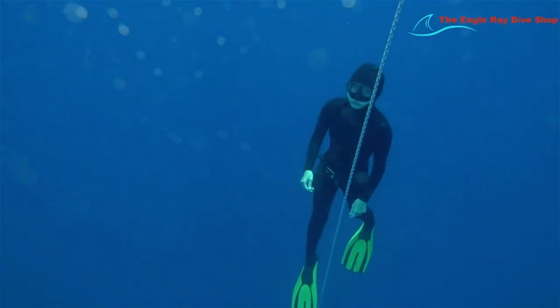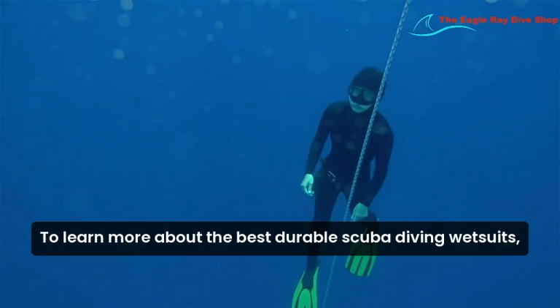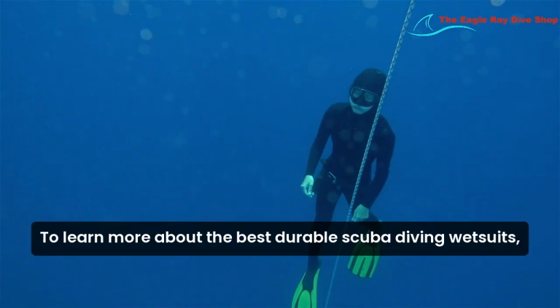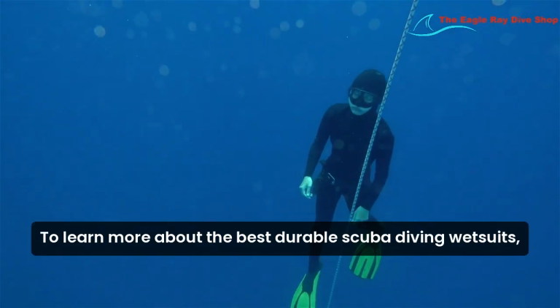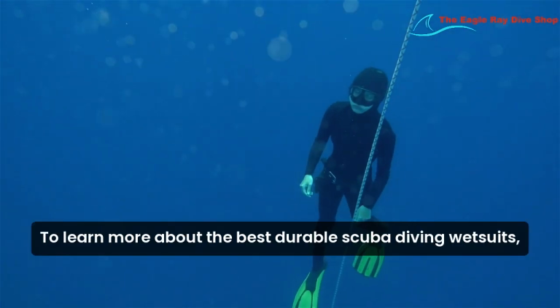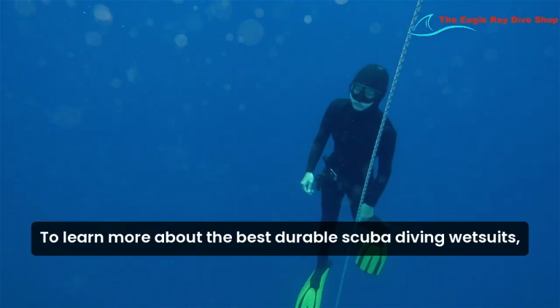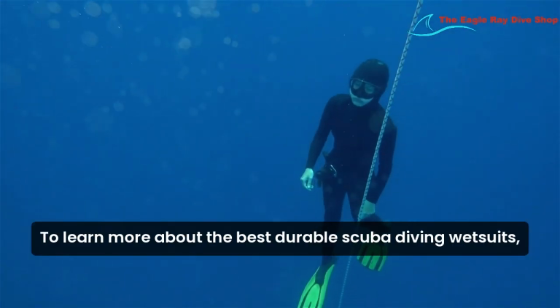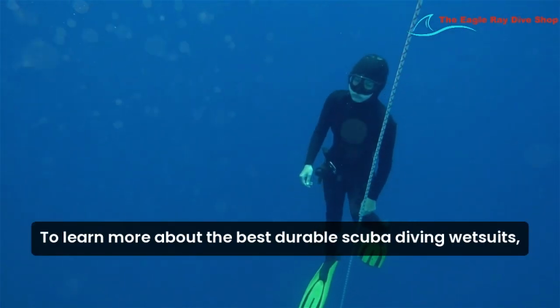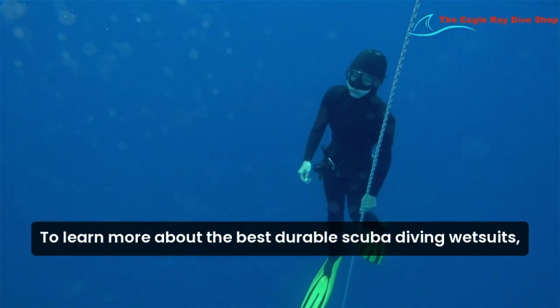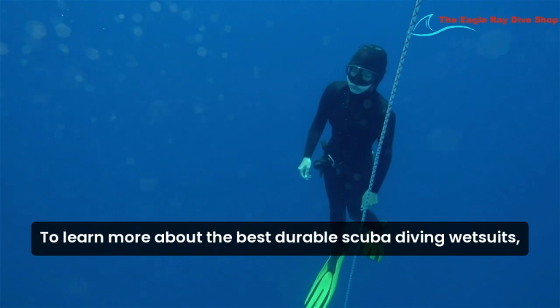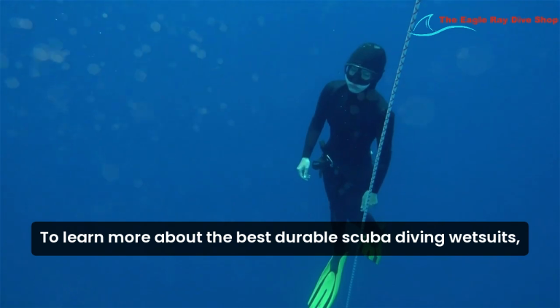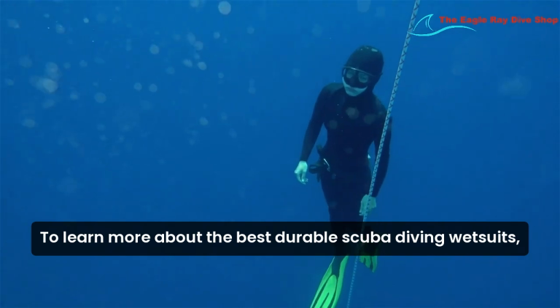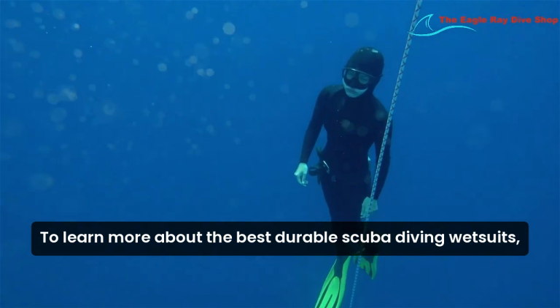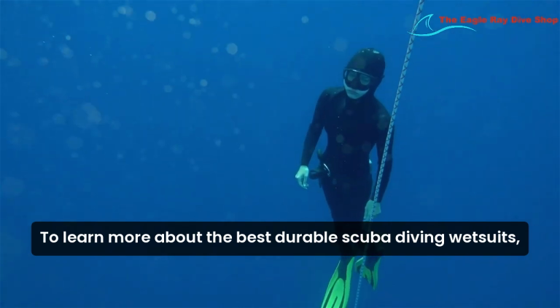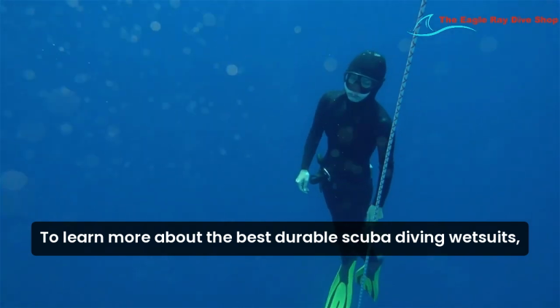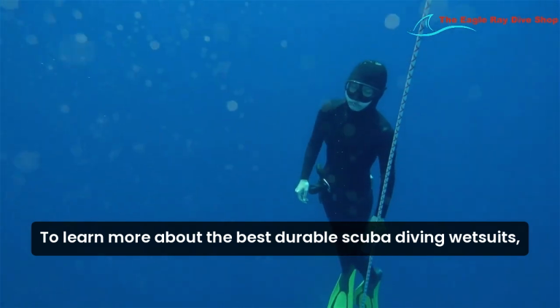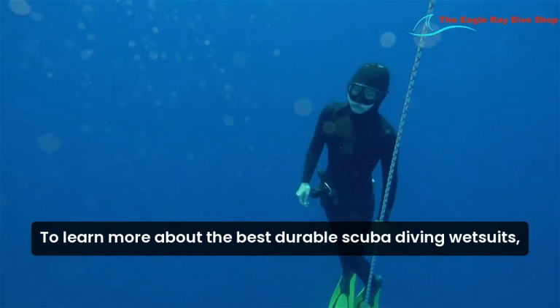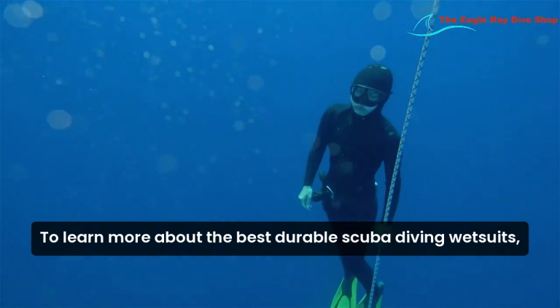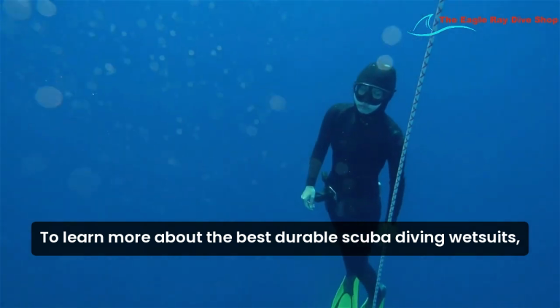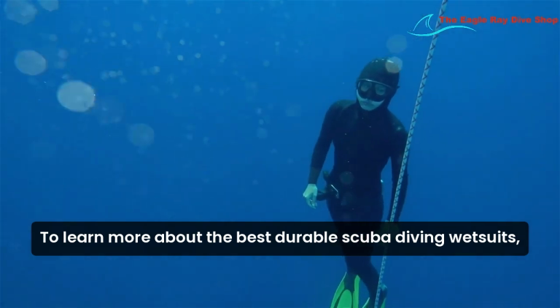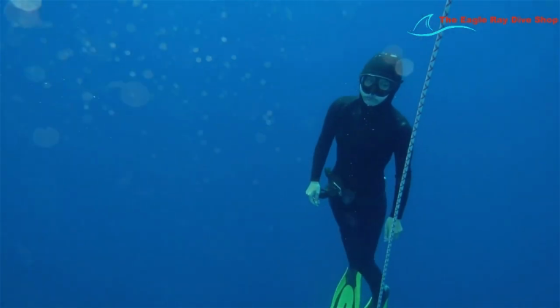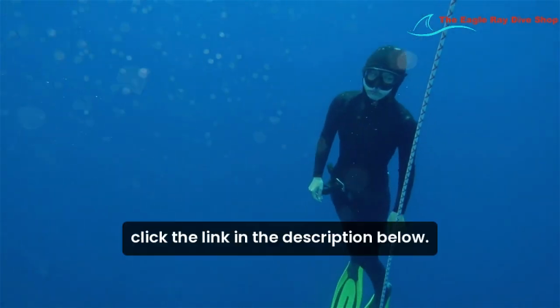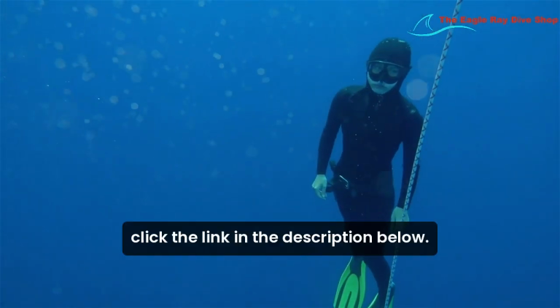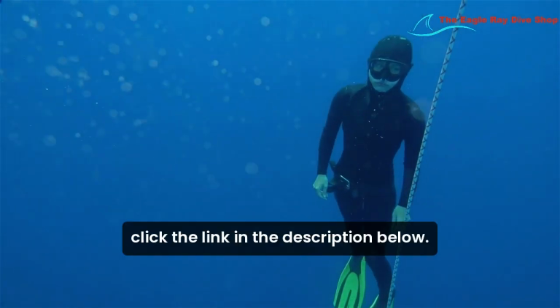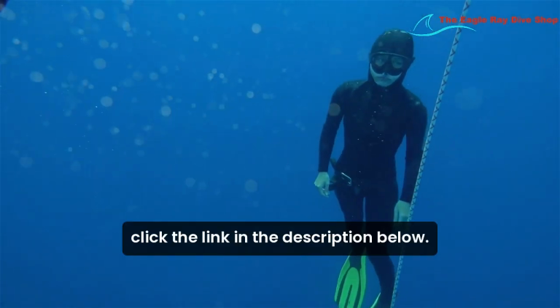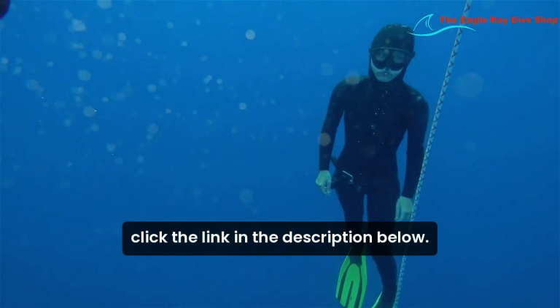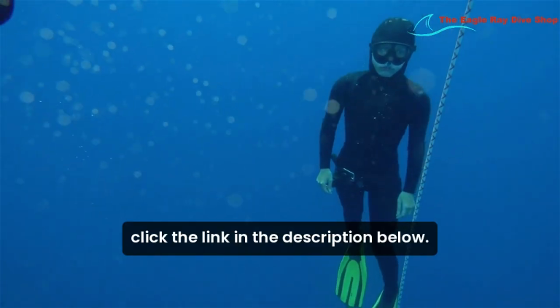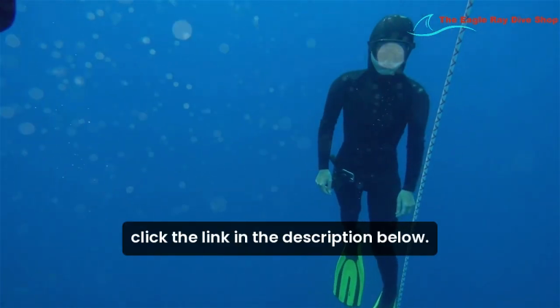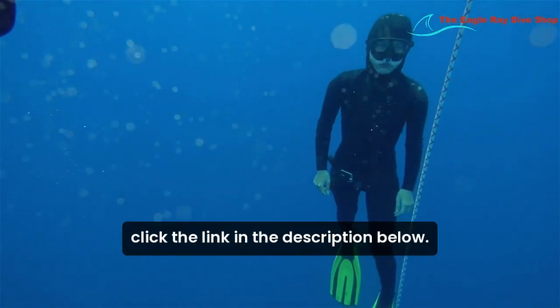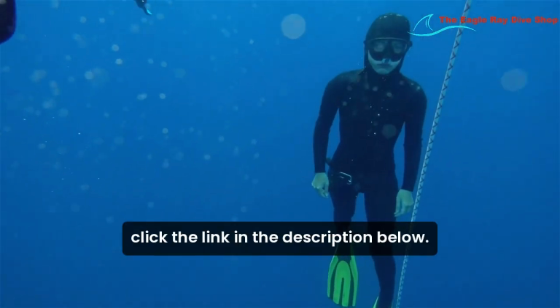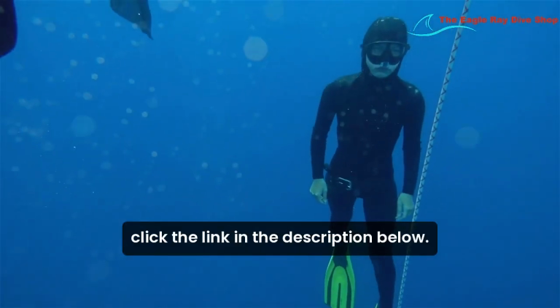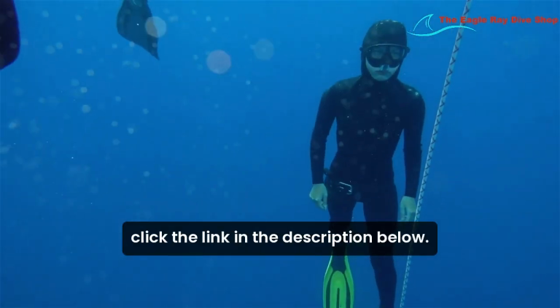To learn more about the best durable scuba diving wetsuits, click the link in the description below.